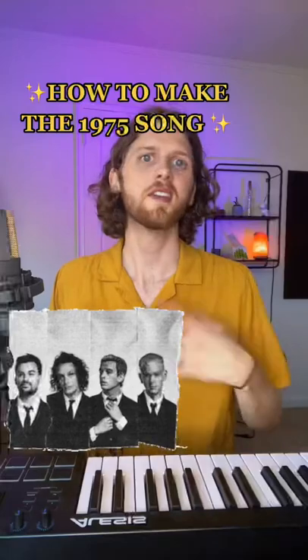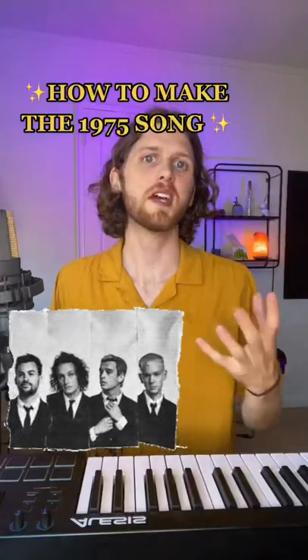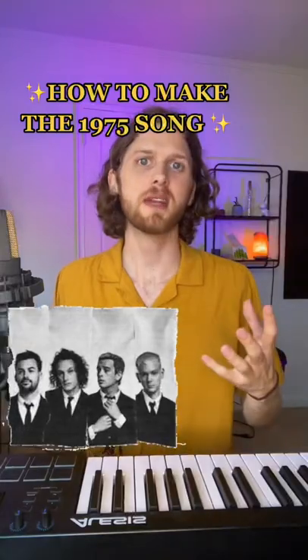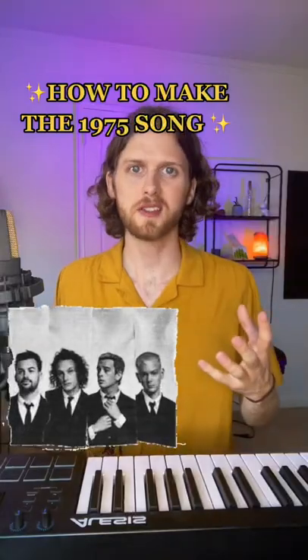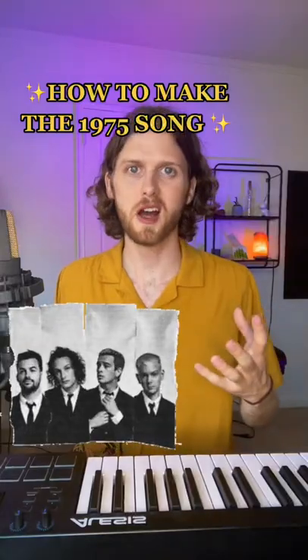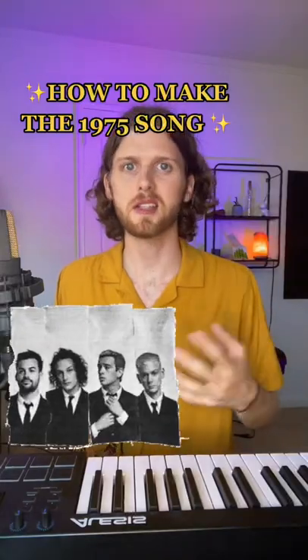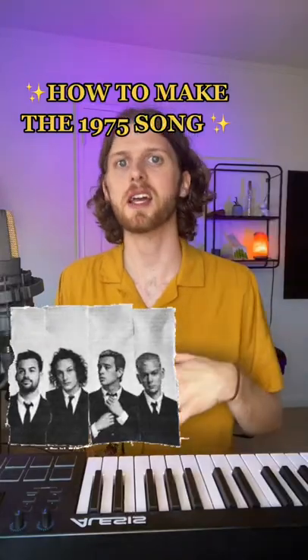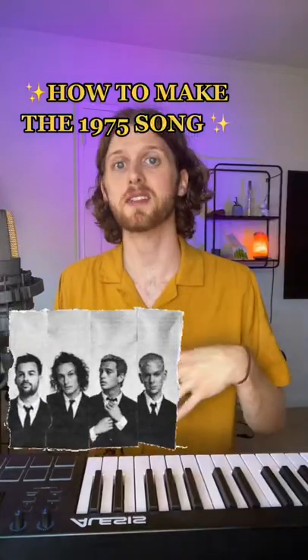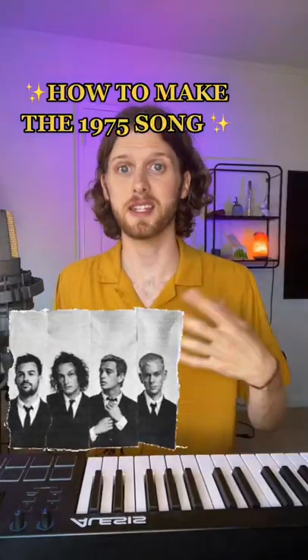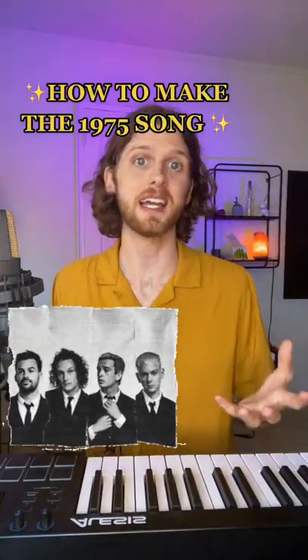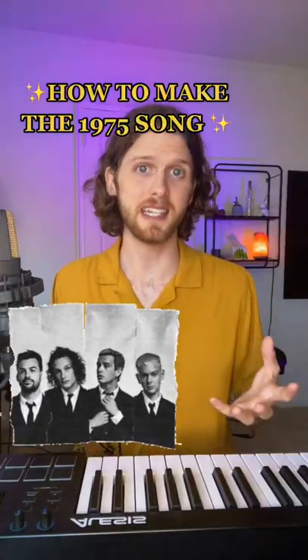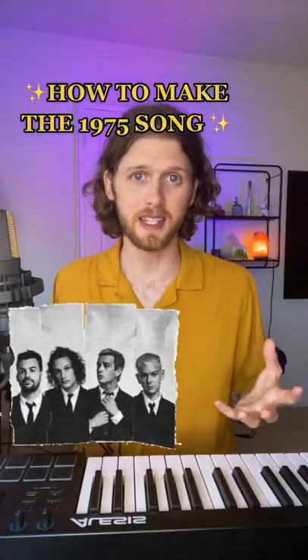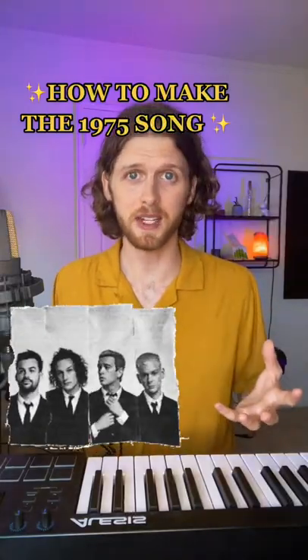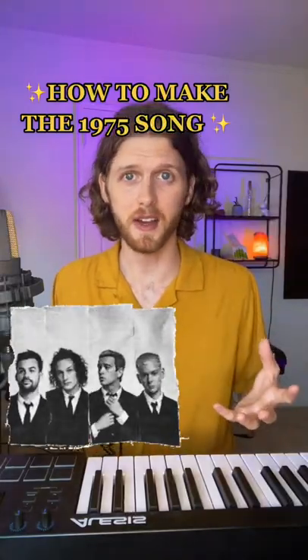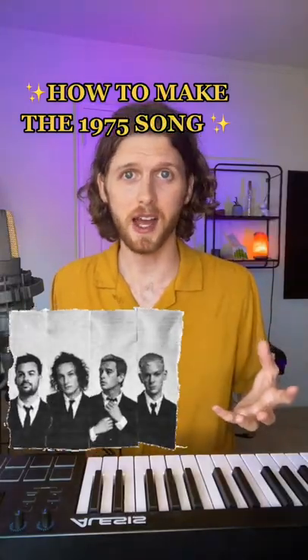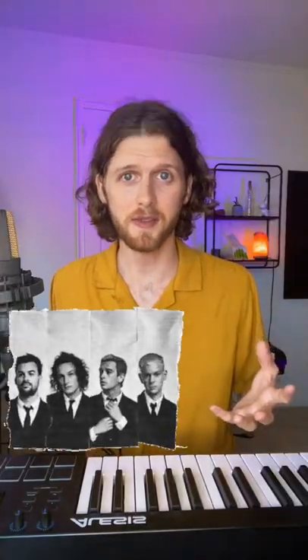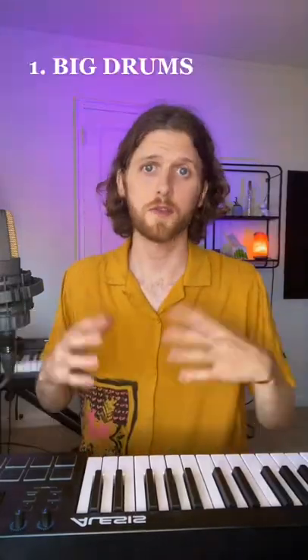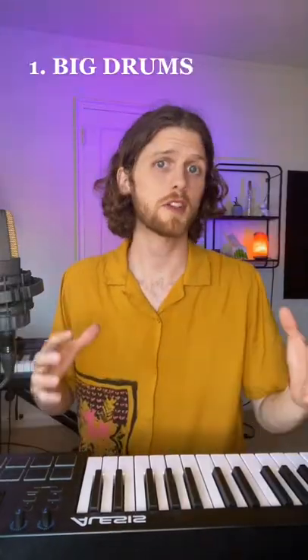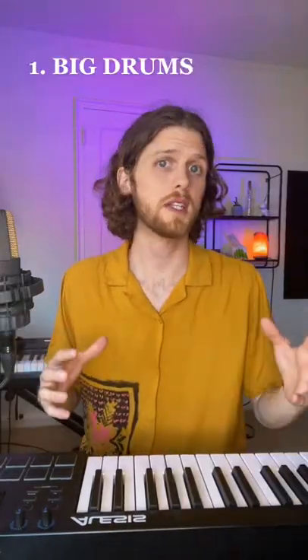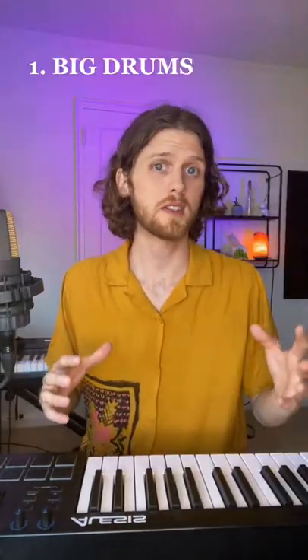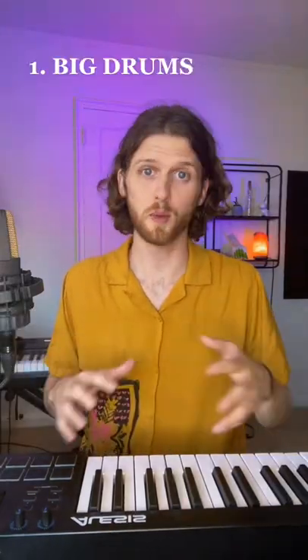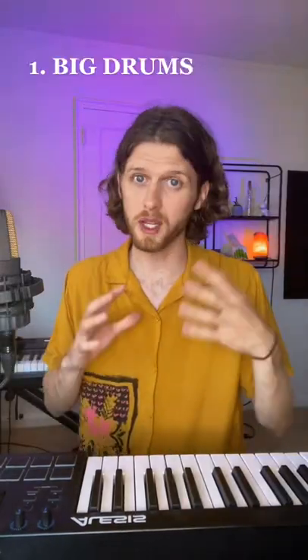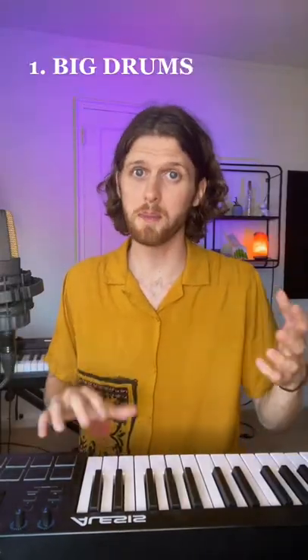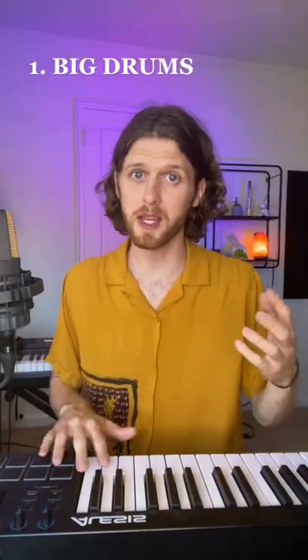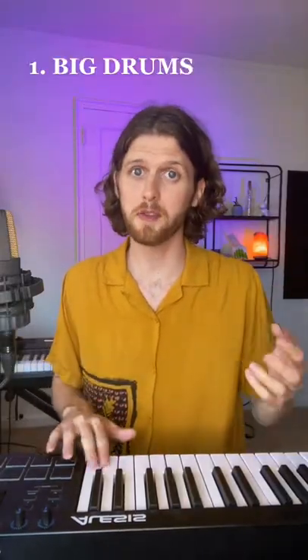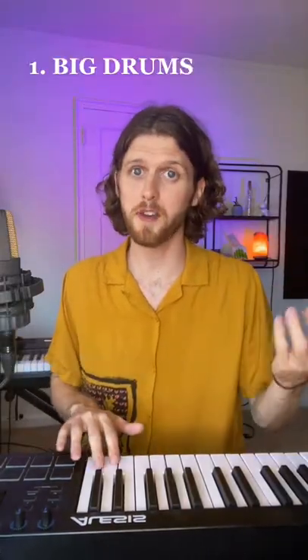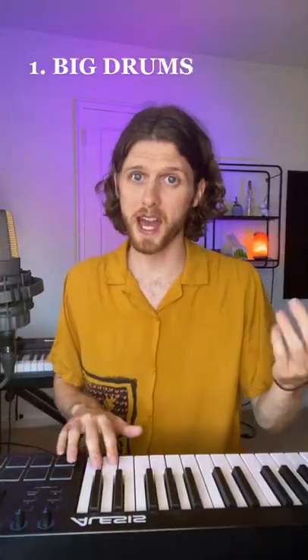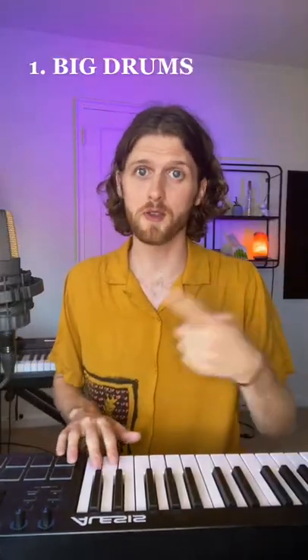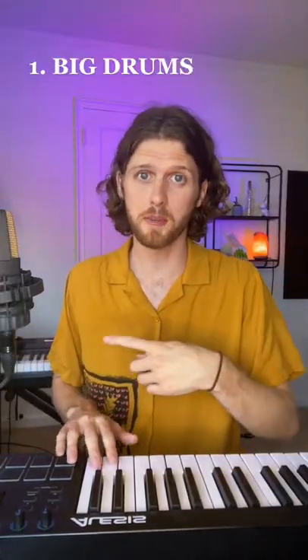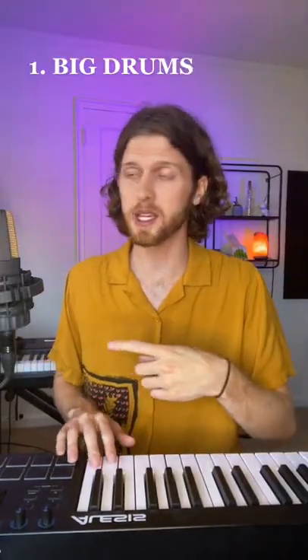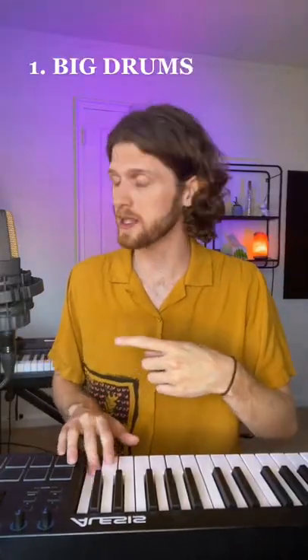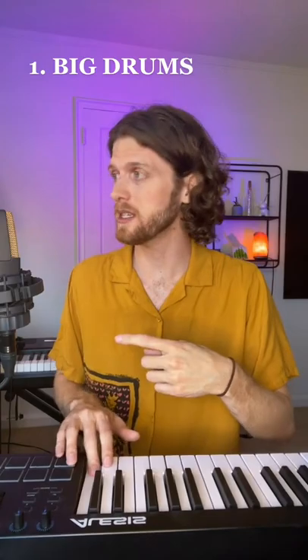Here's how to make a song that sounds like The 1975. First we need some really big fat drums like these.